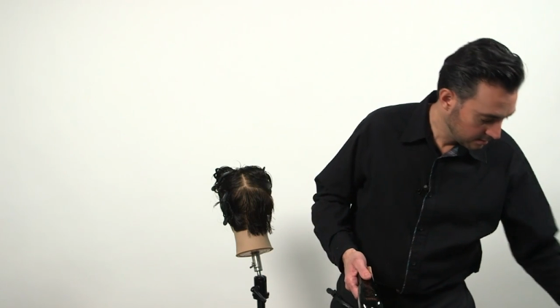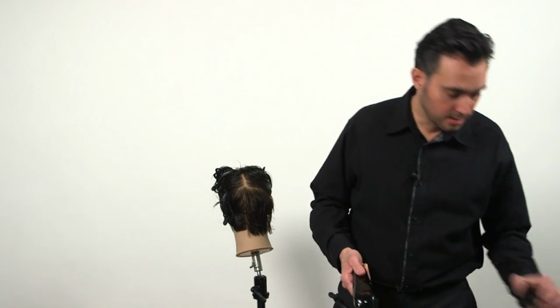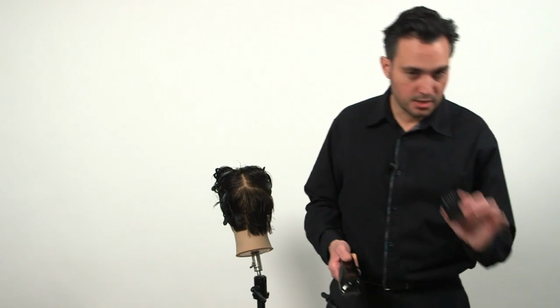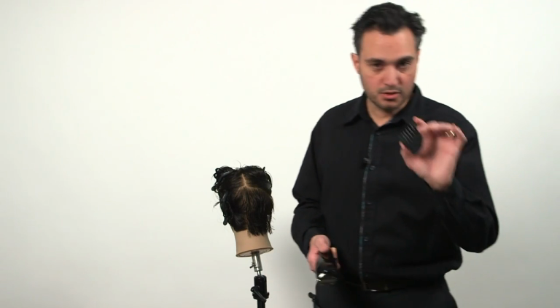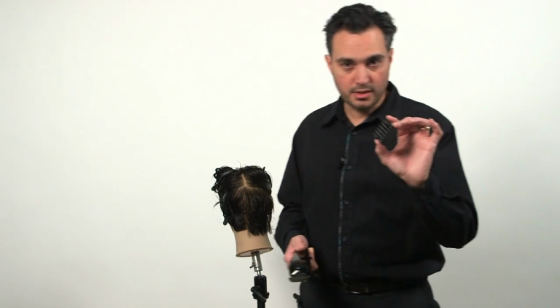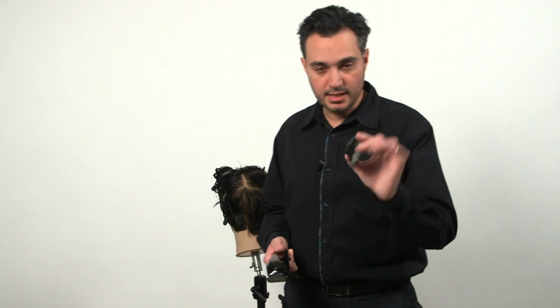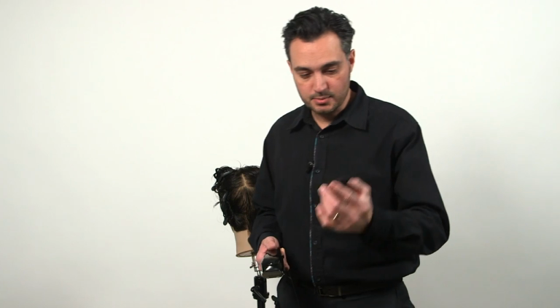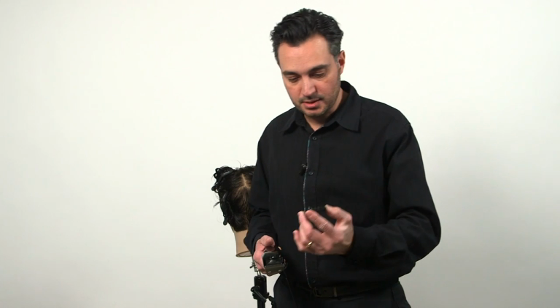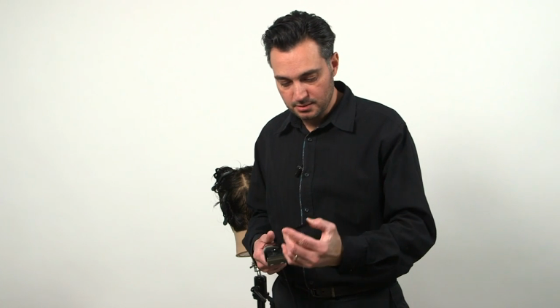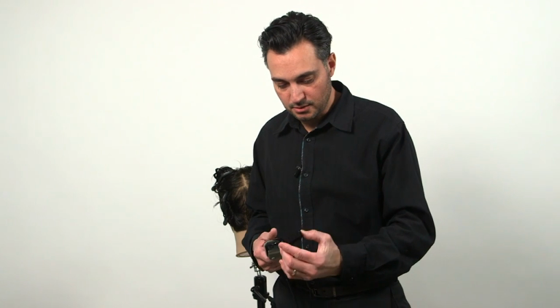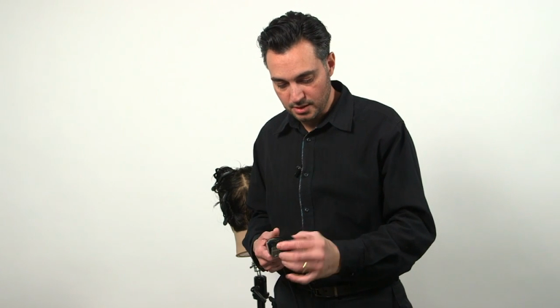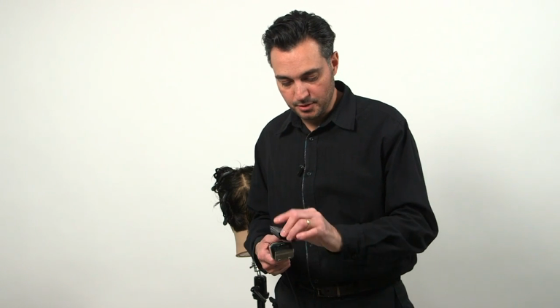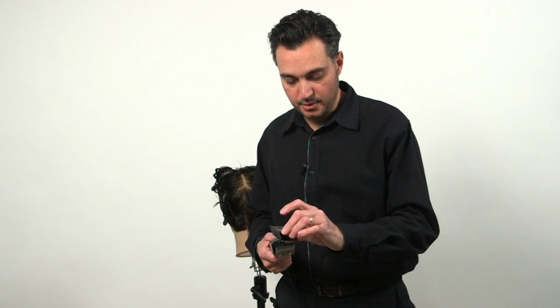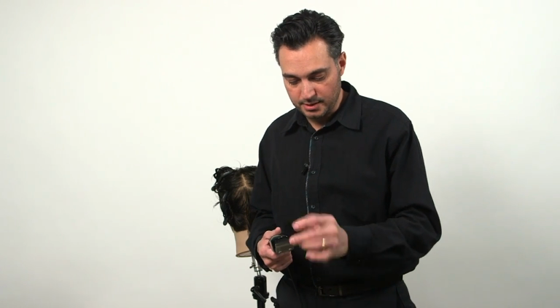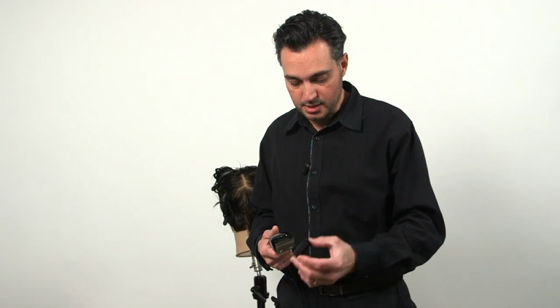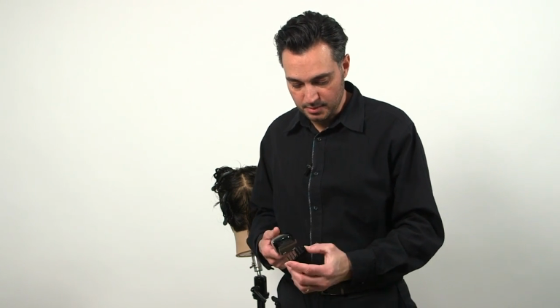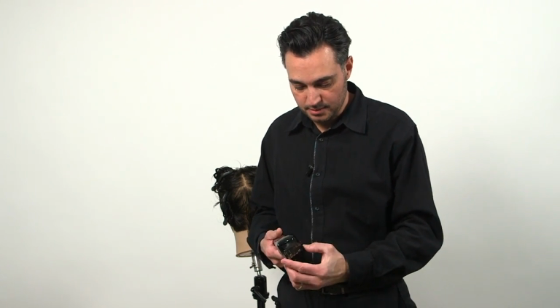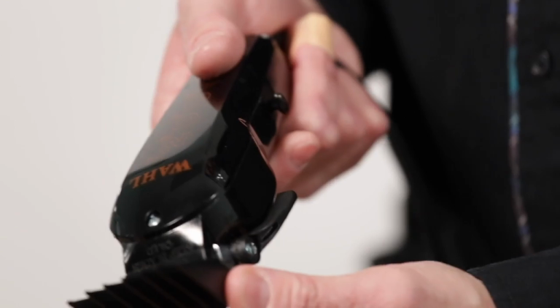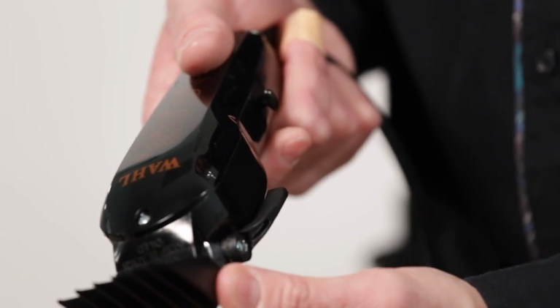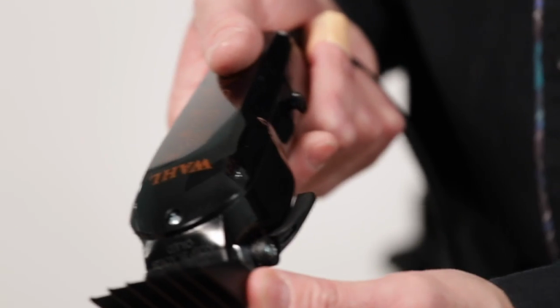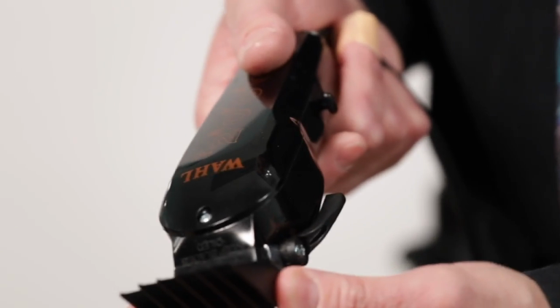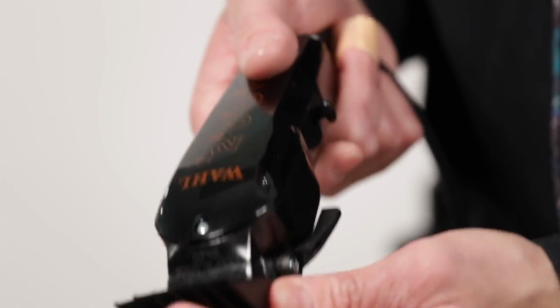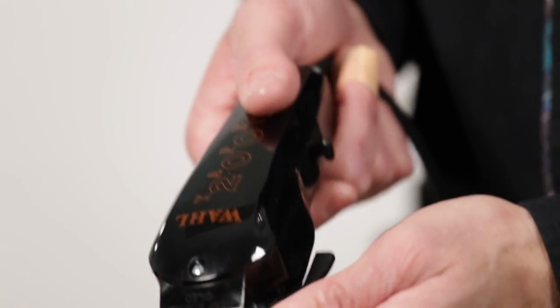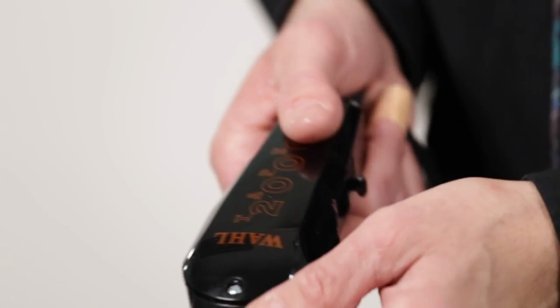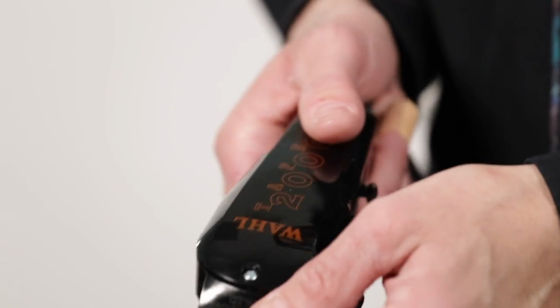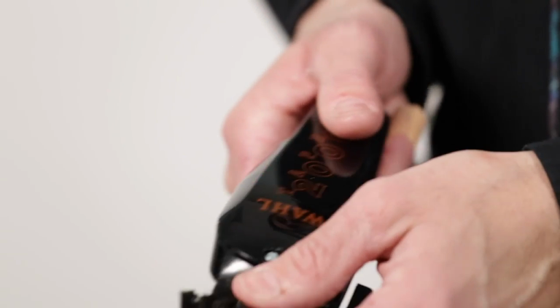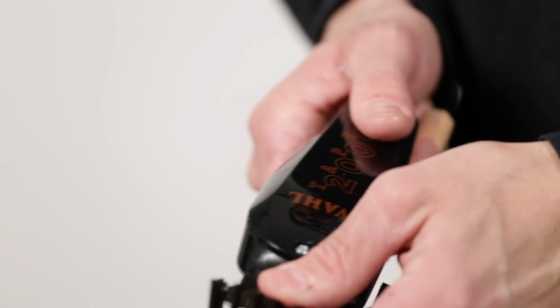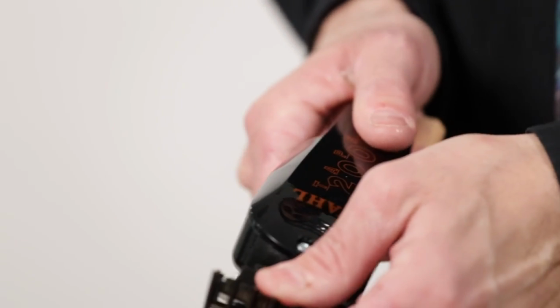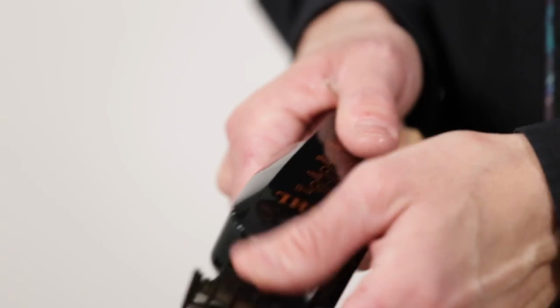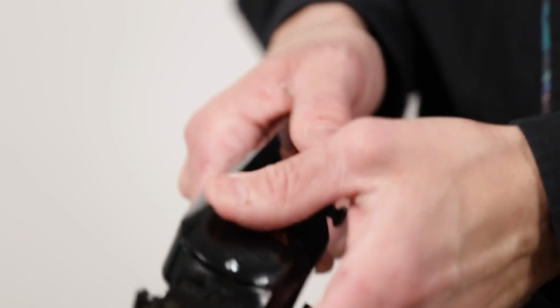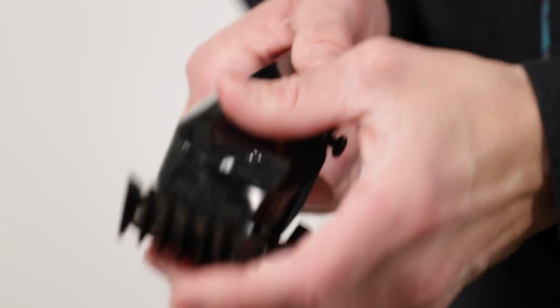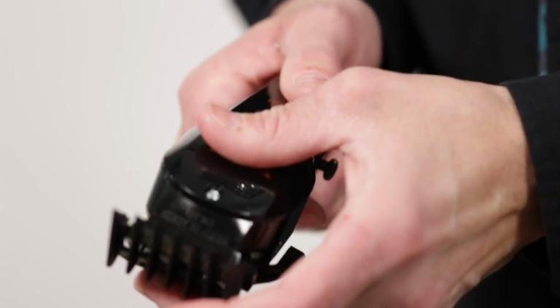This is your attachment, your number three attachment. Place the attachment, and here — click.